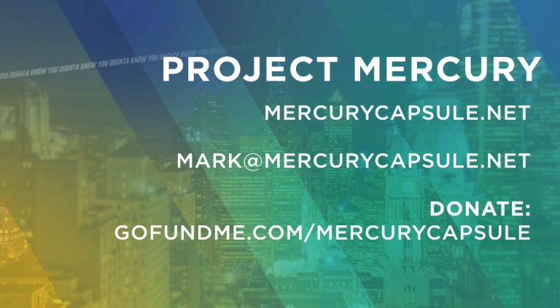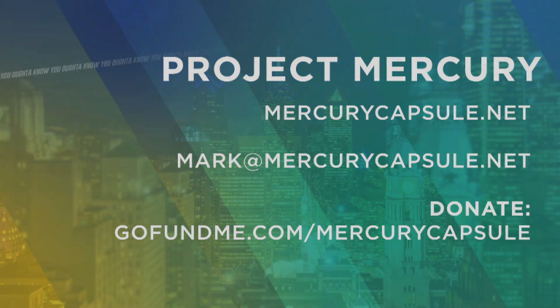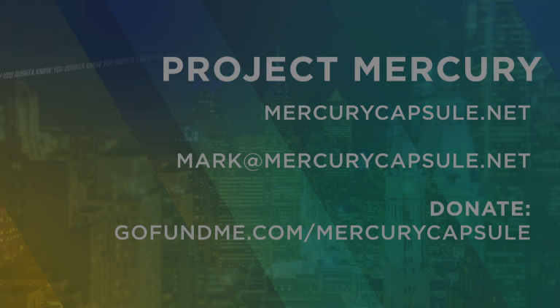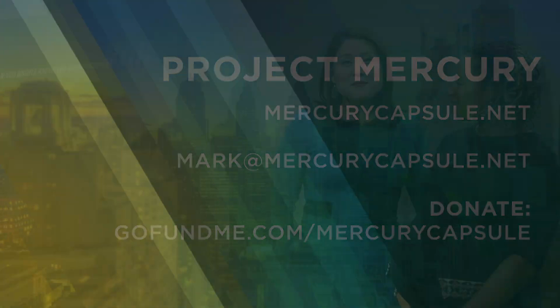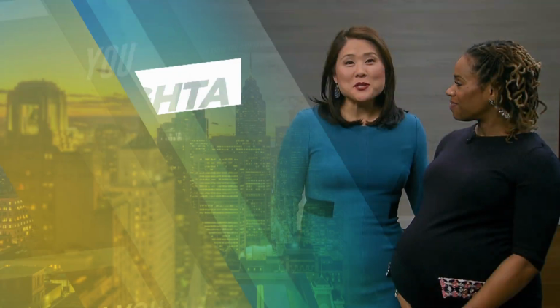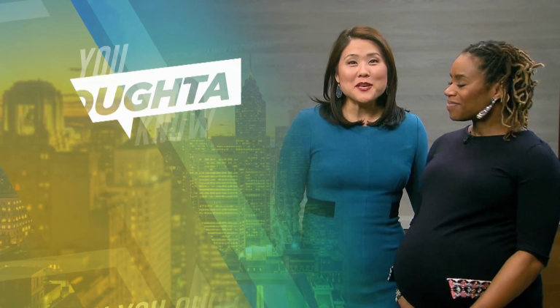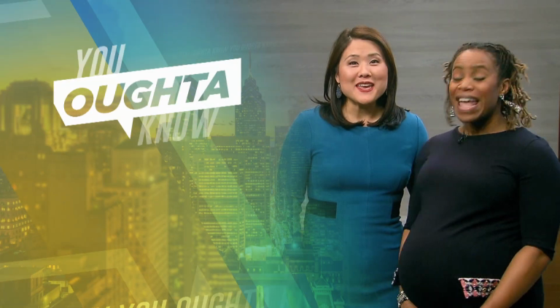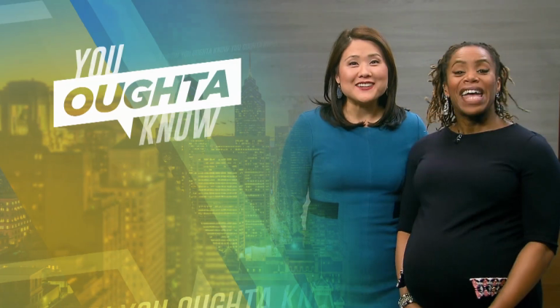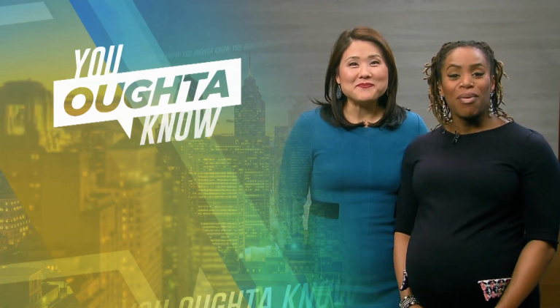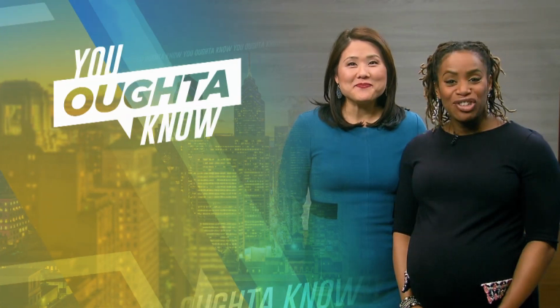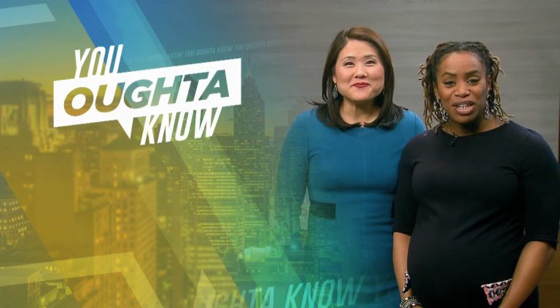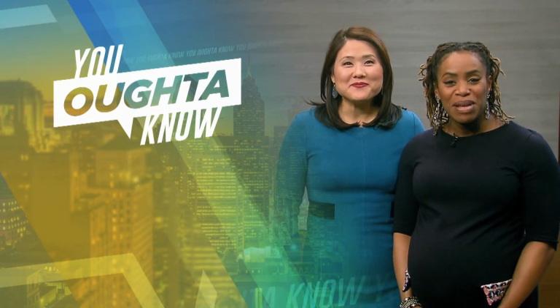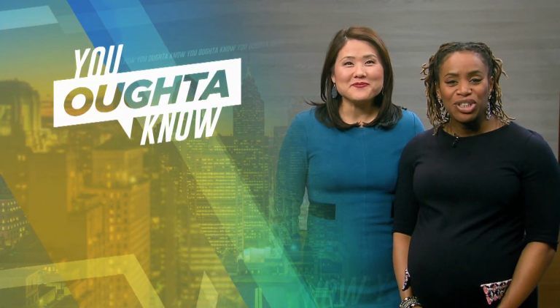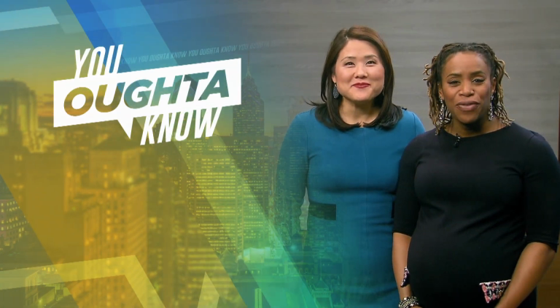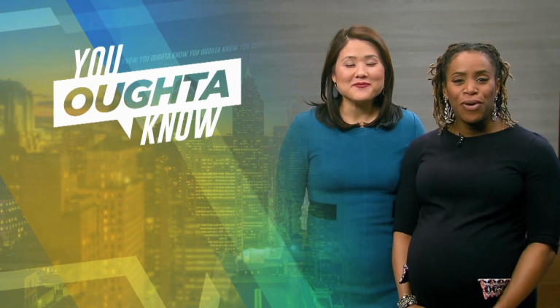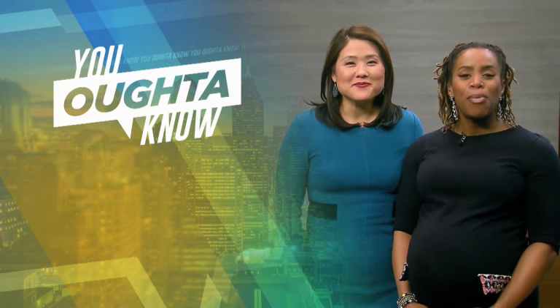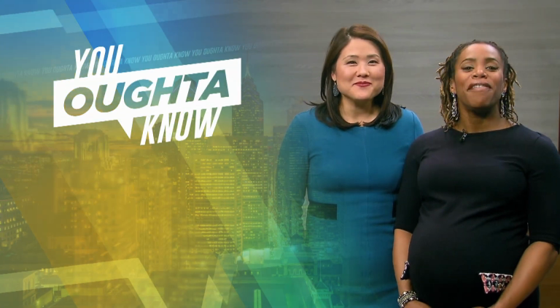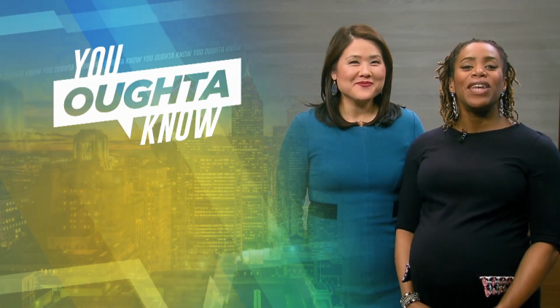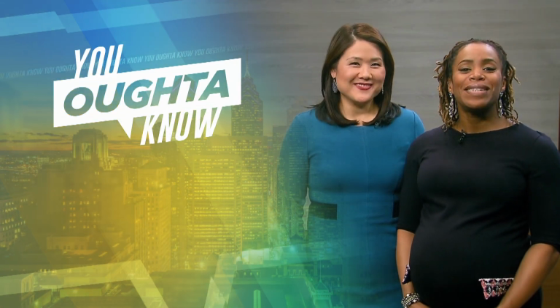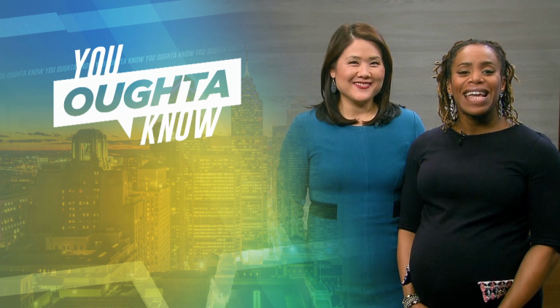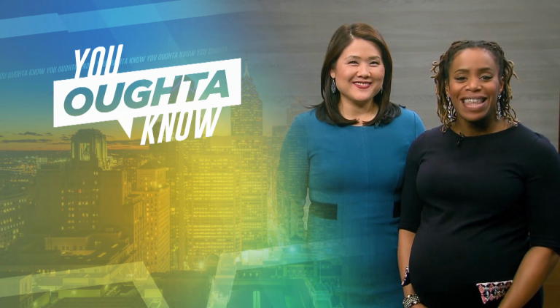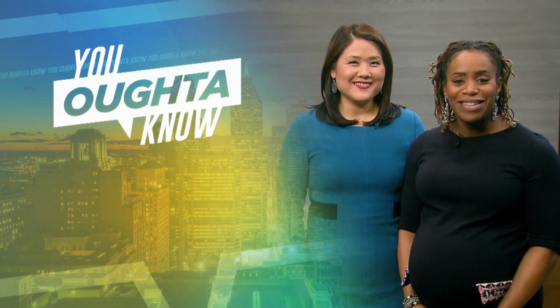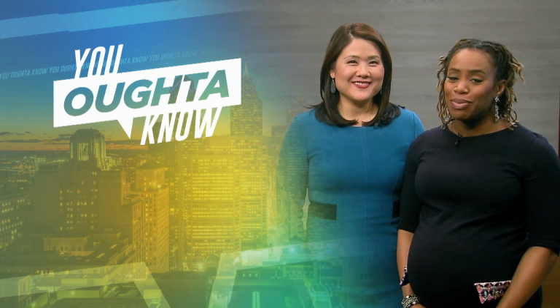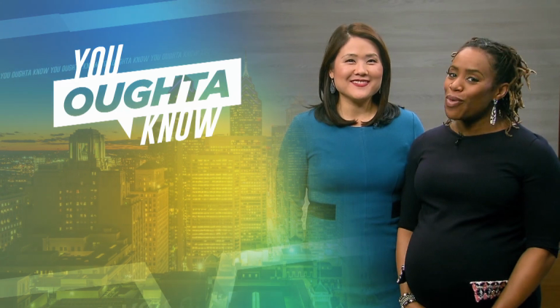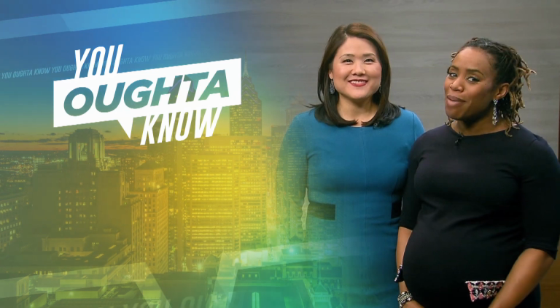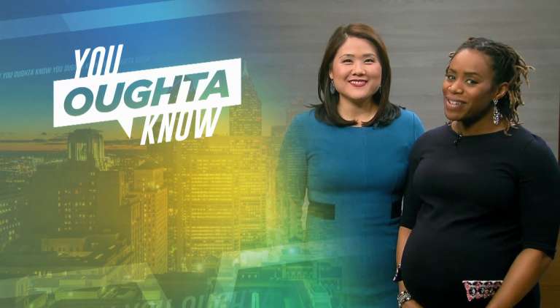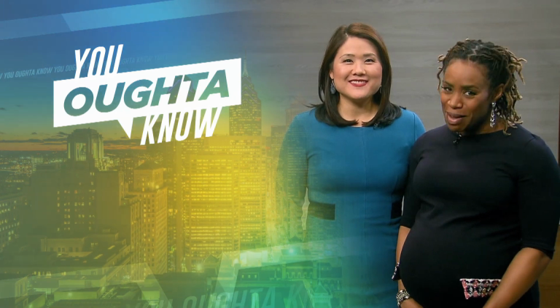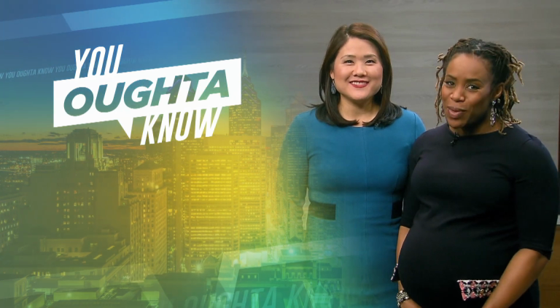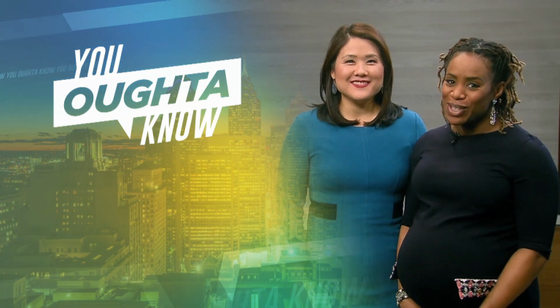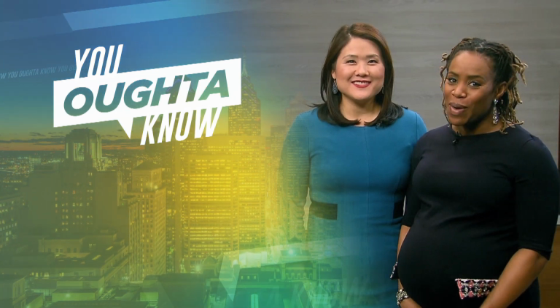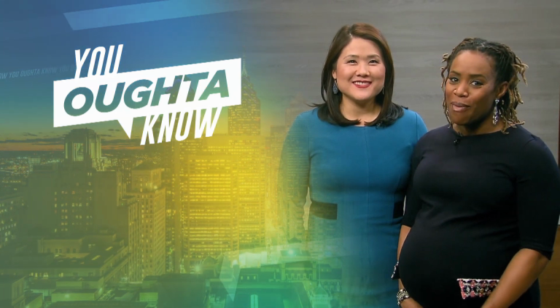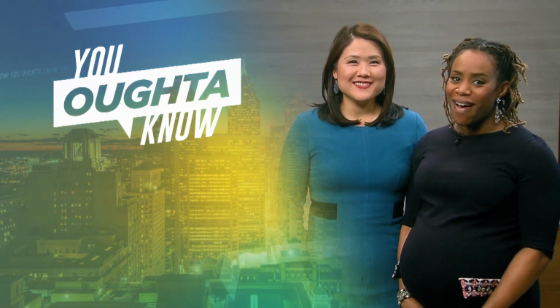Hi, I'm Shirley Menn. And I'm Regina Mitchell. For more videos like this, subscribe to WHYY.